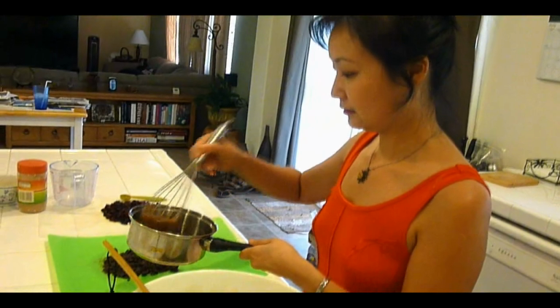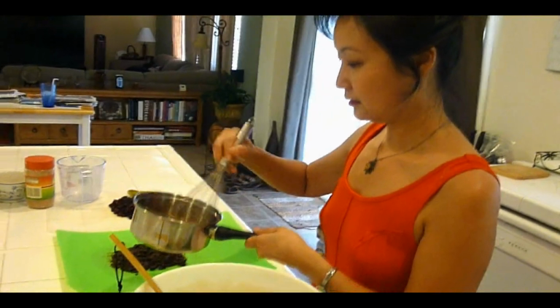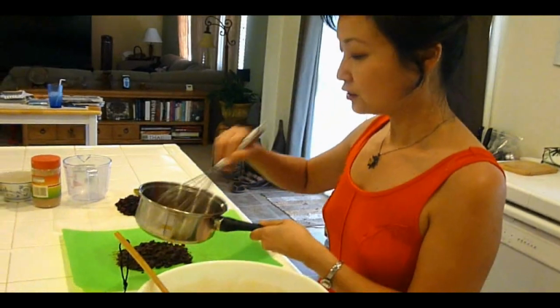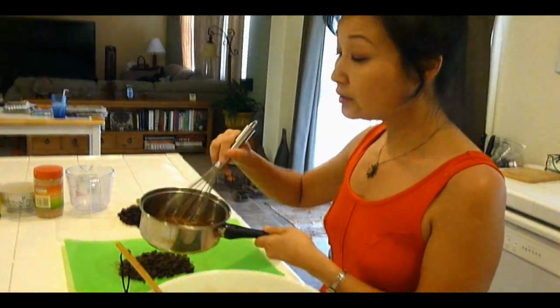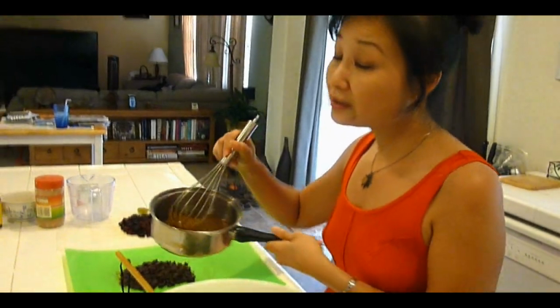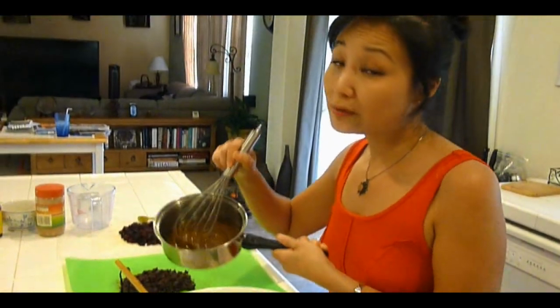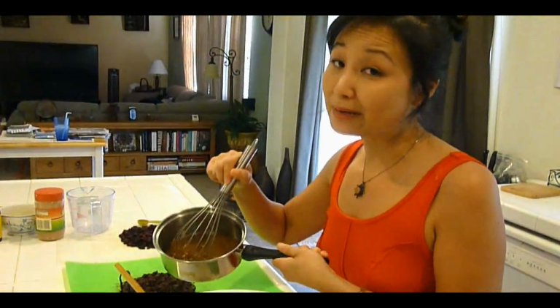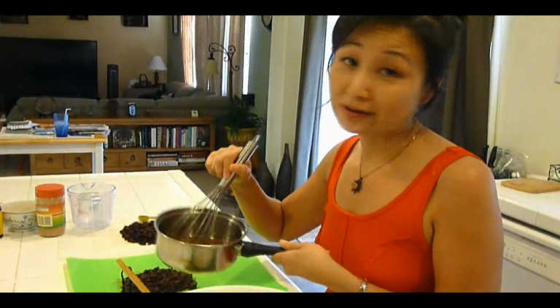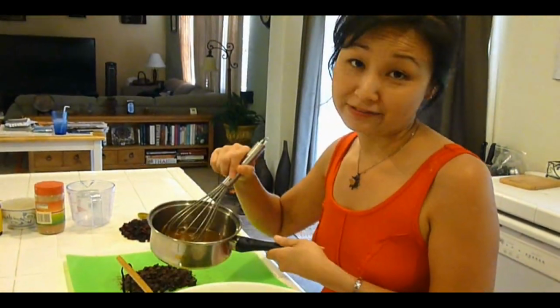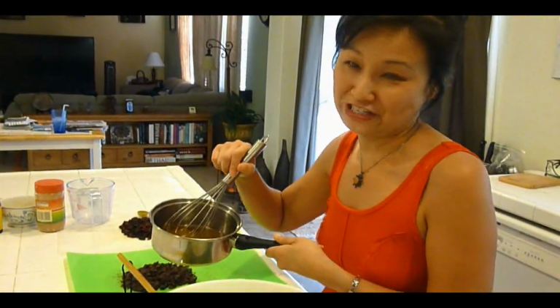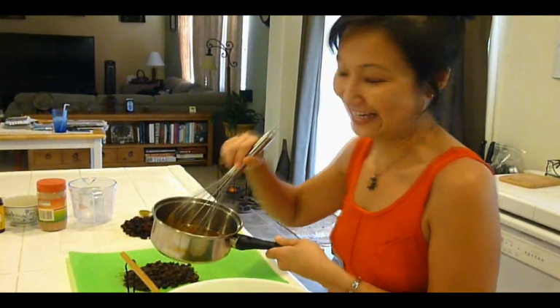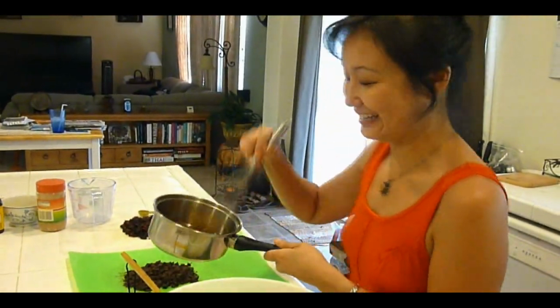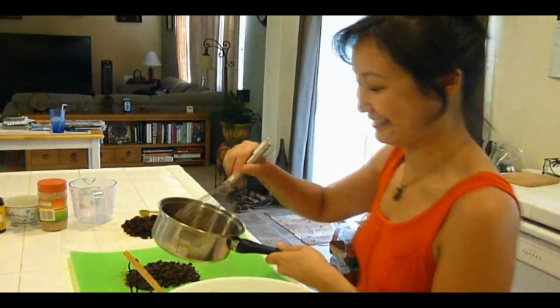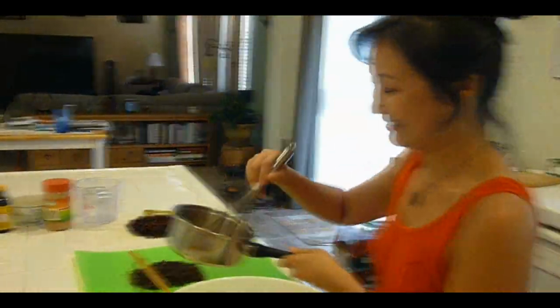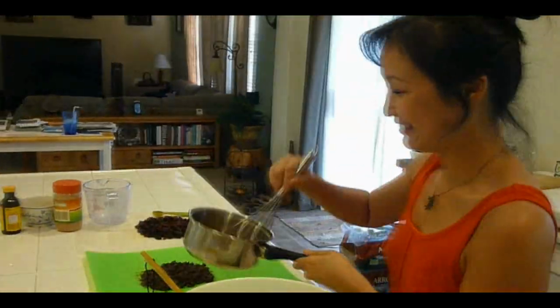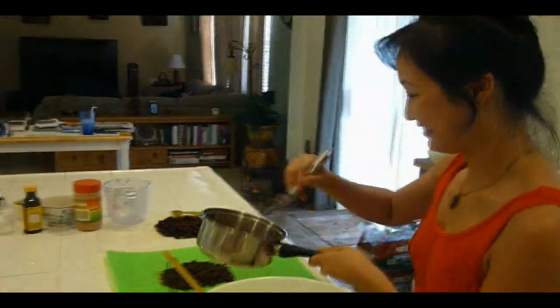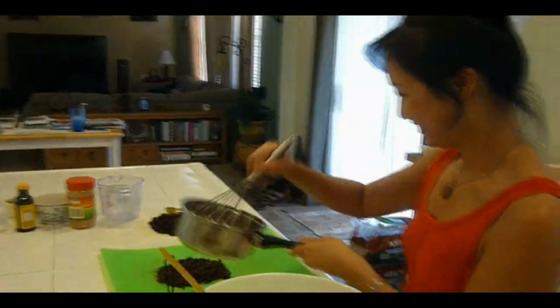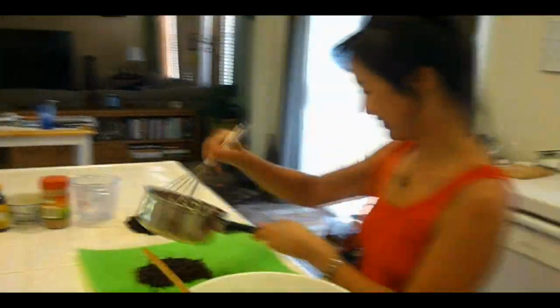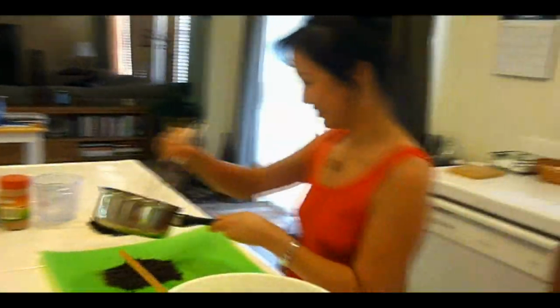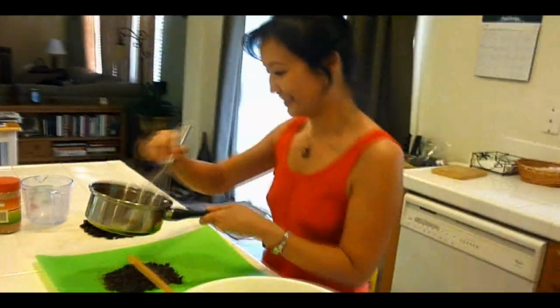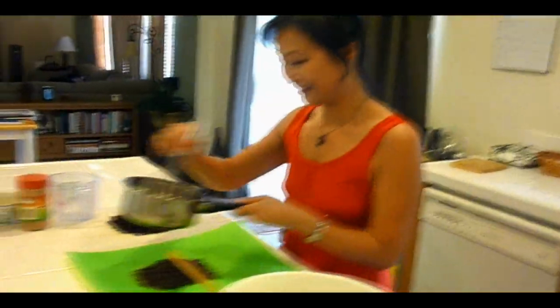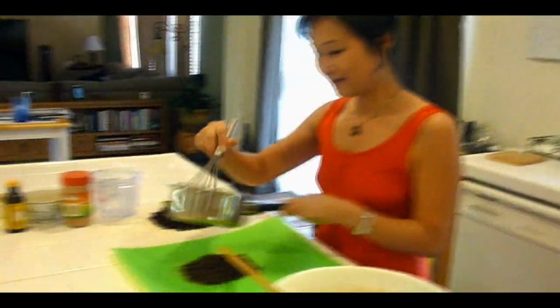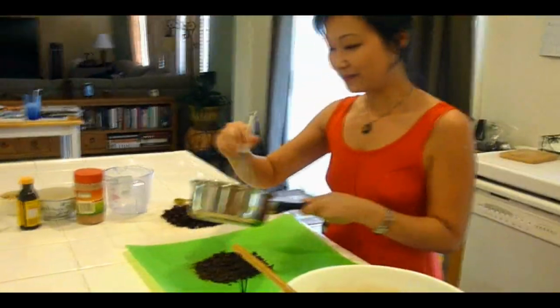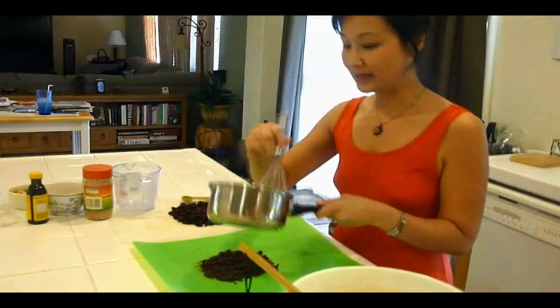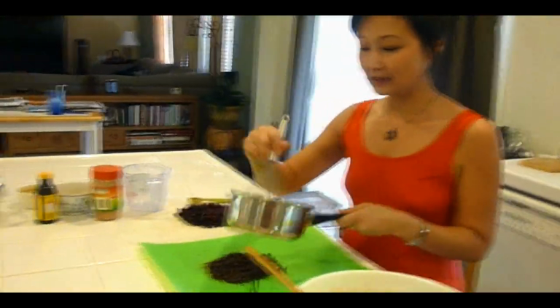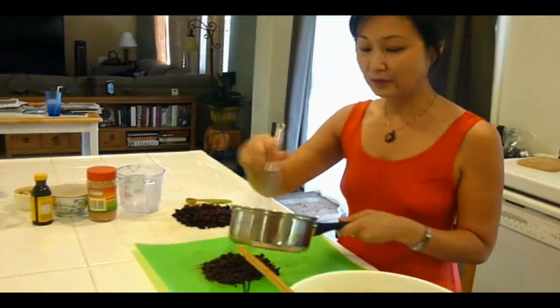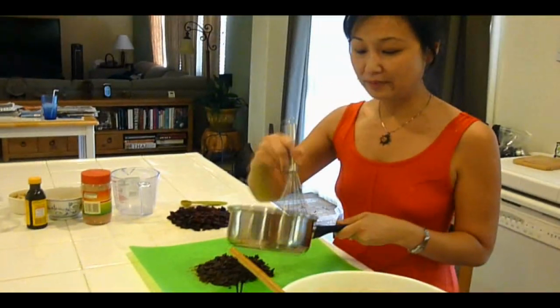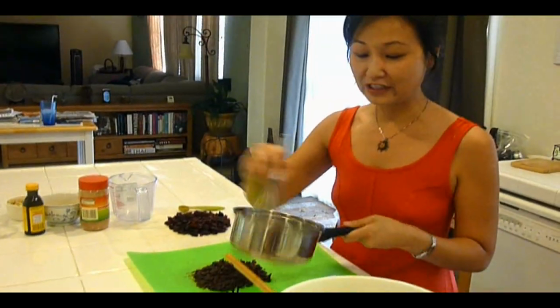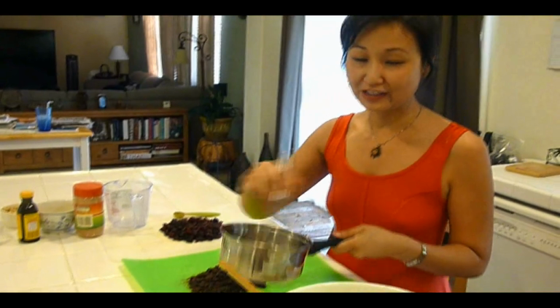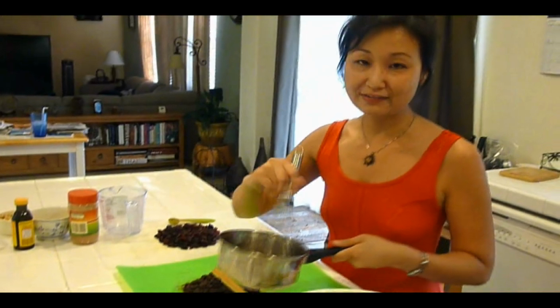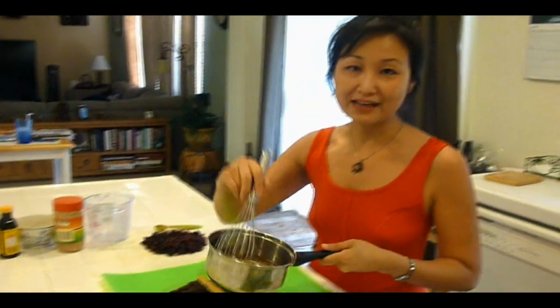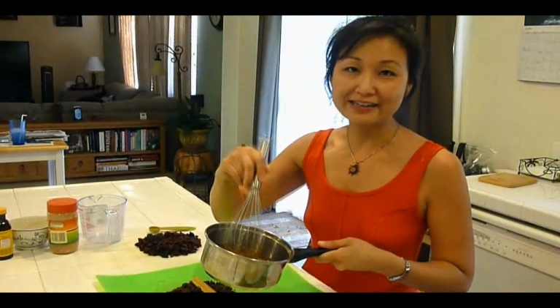It's really the only bad part of this cookie, but it wouldn't be a cookie without it.